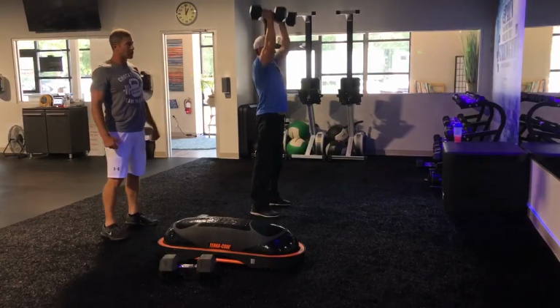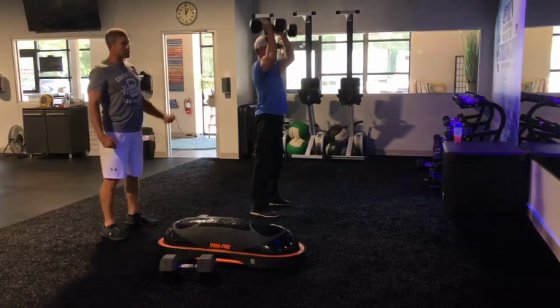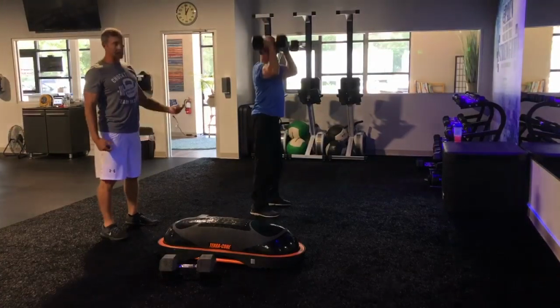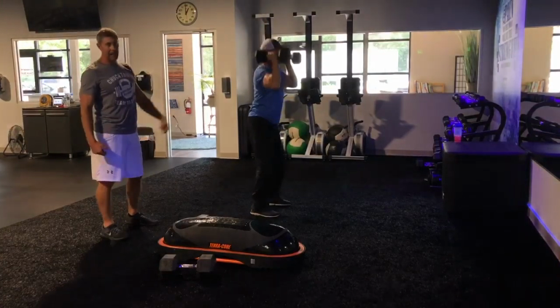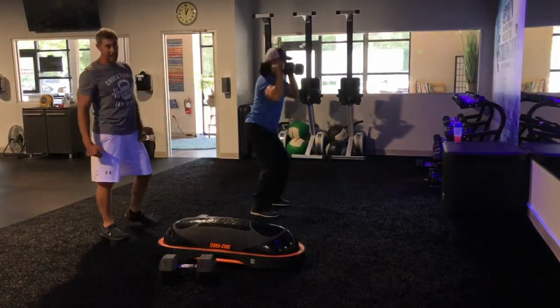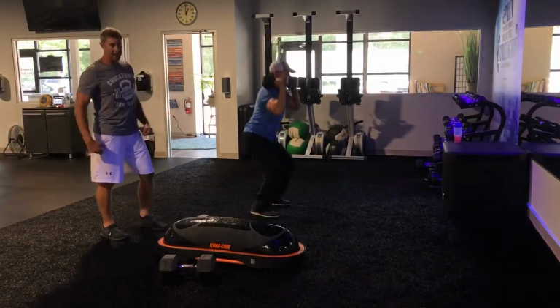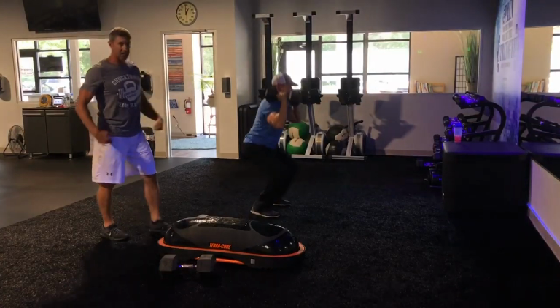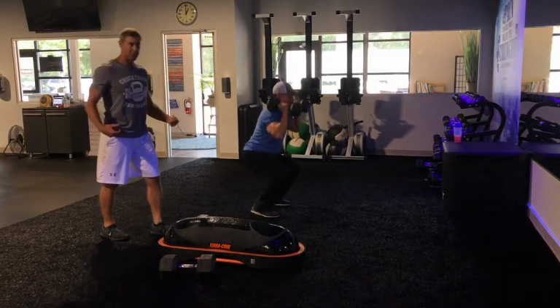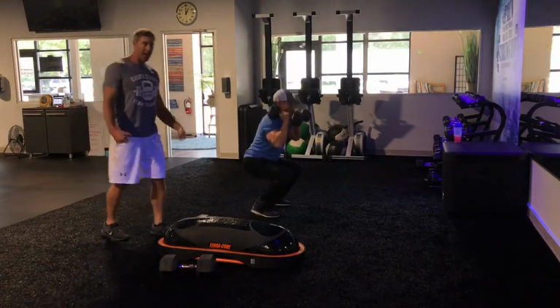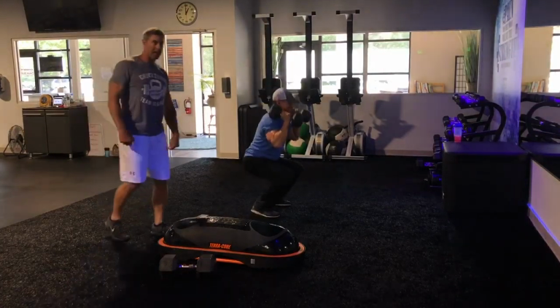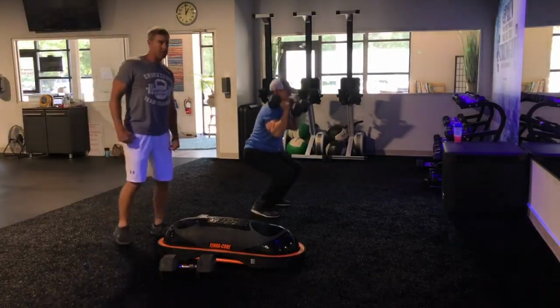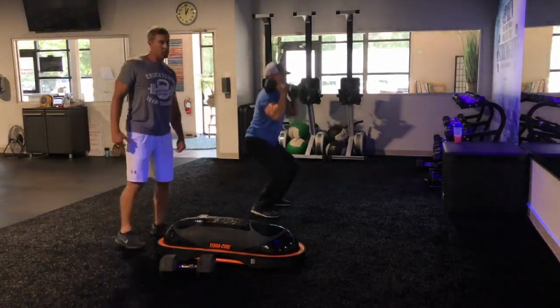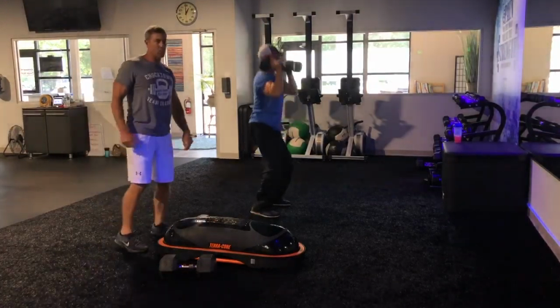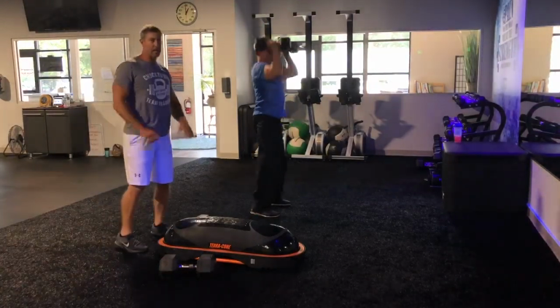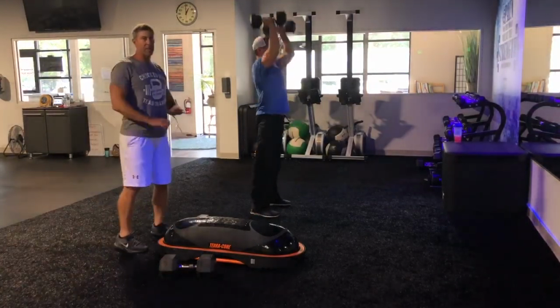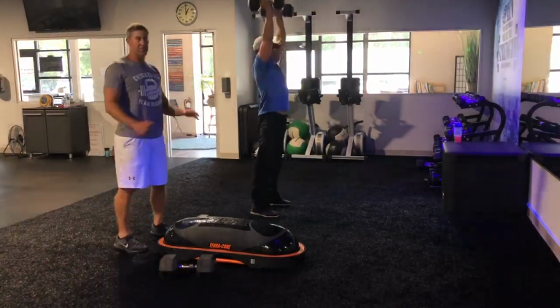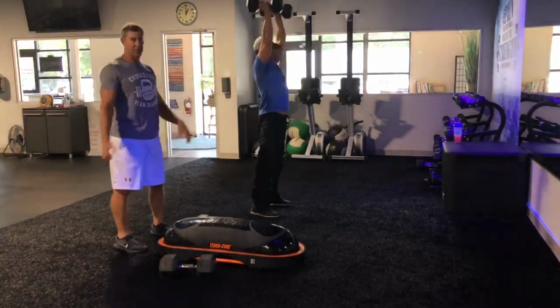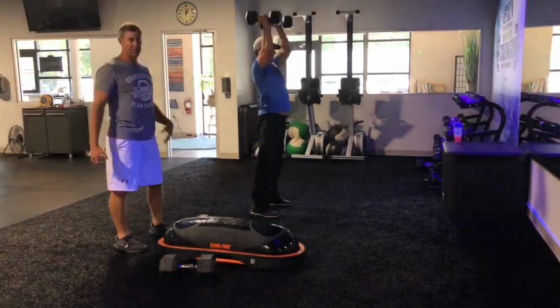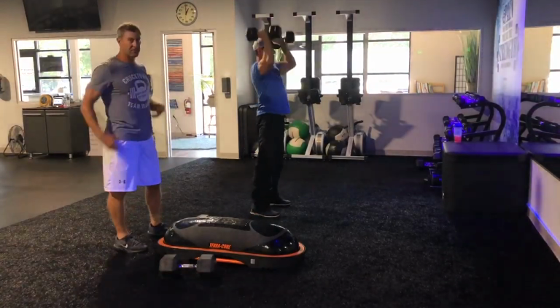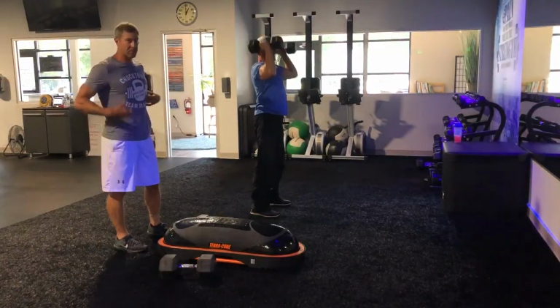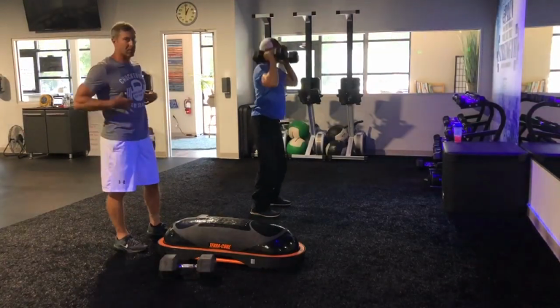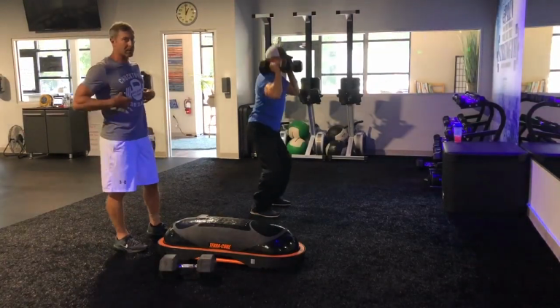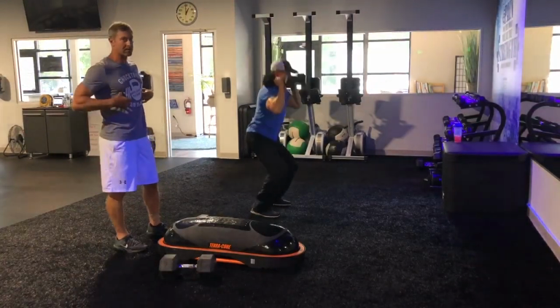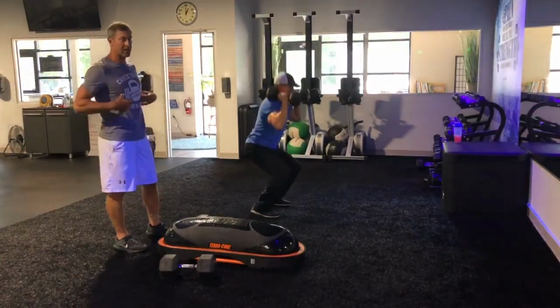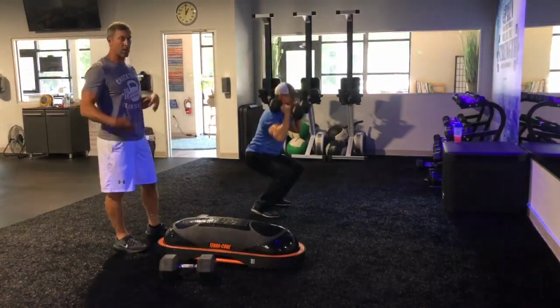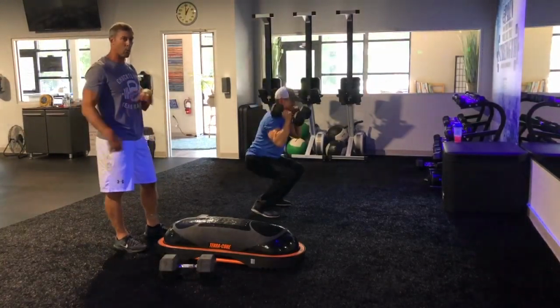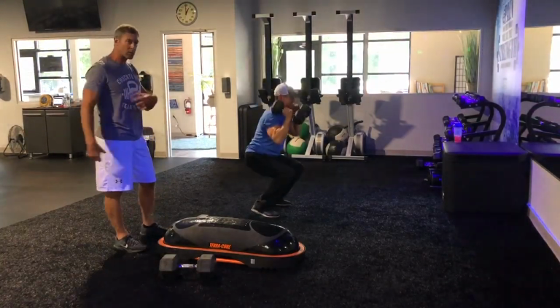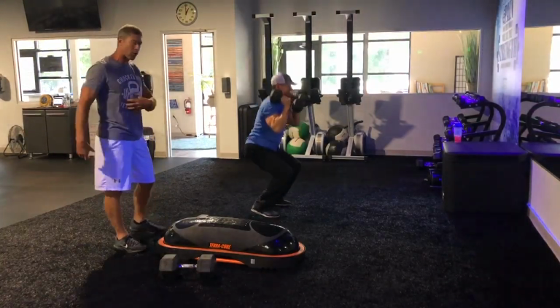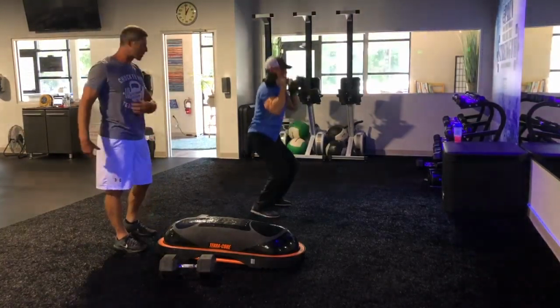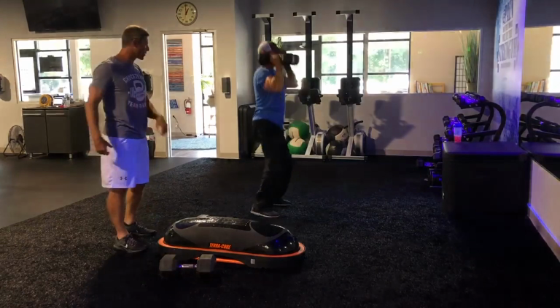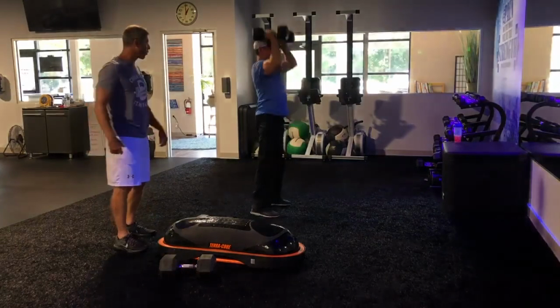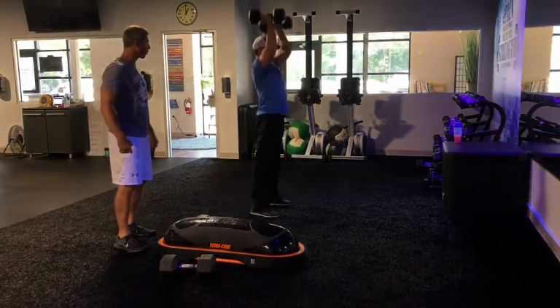It flows to the legs, to back, to shoulders — everything. Keeps it all nice and tight, always working the core.